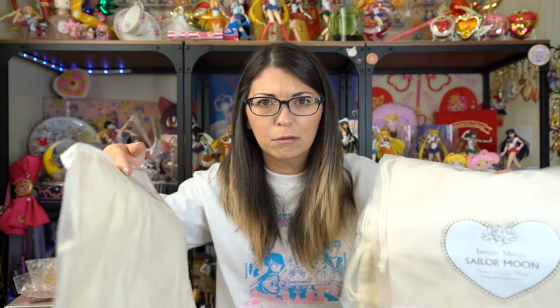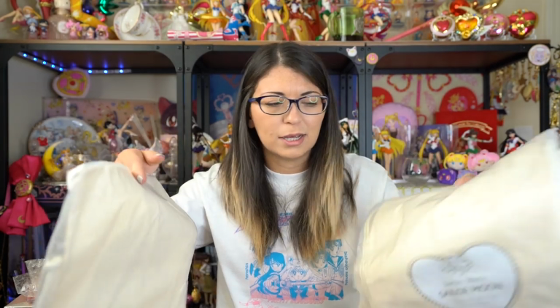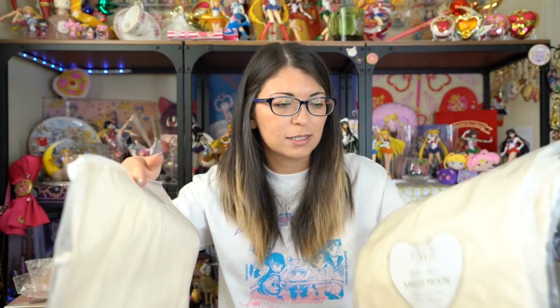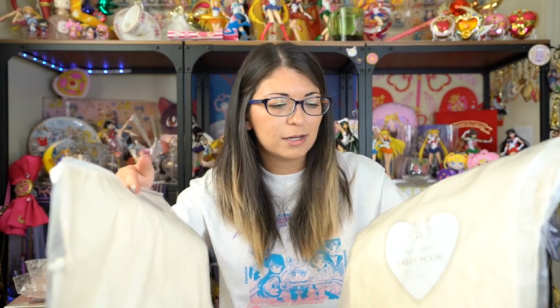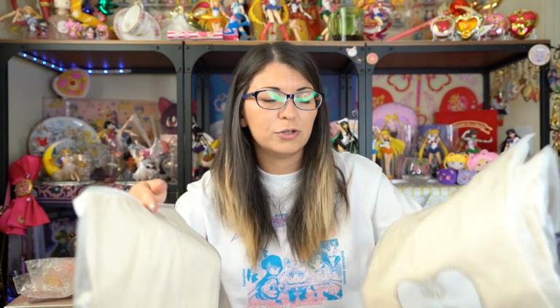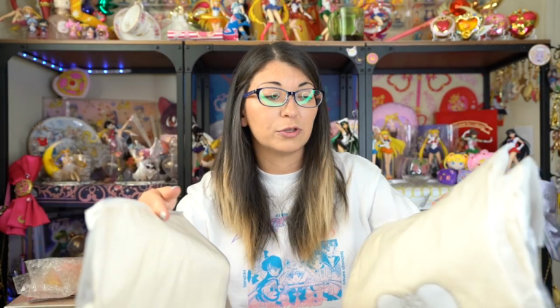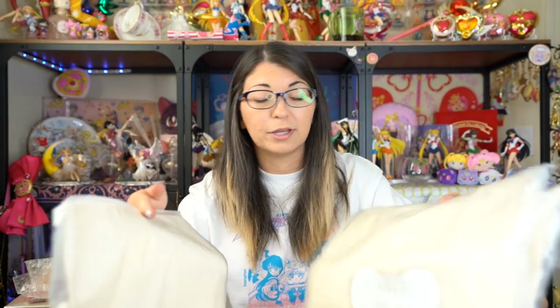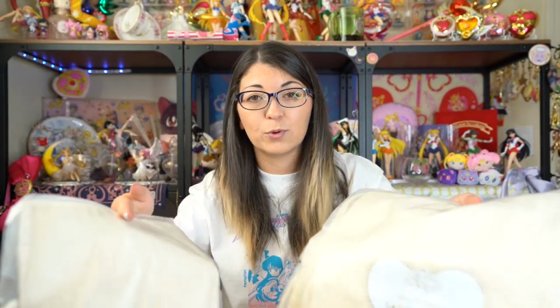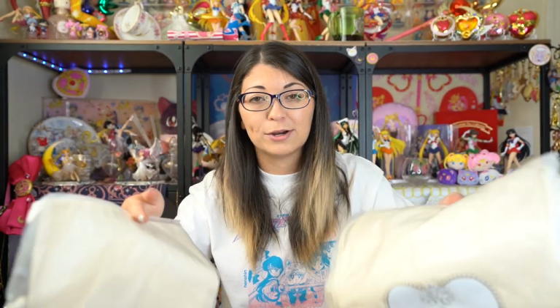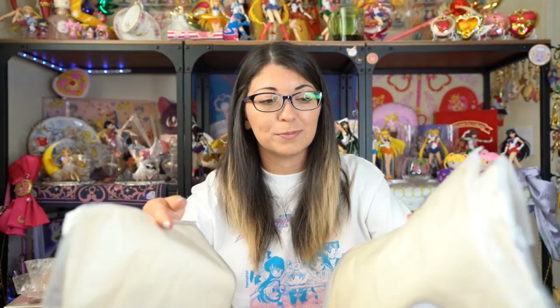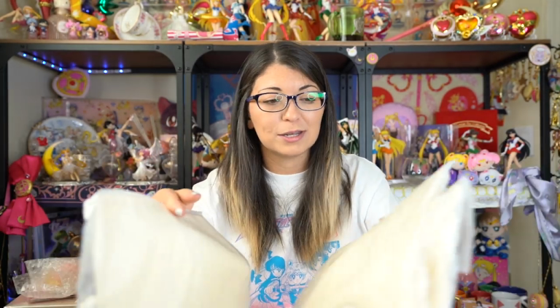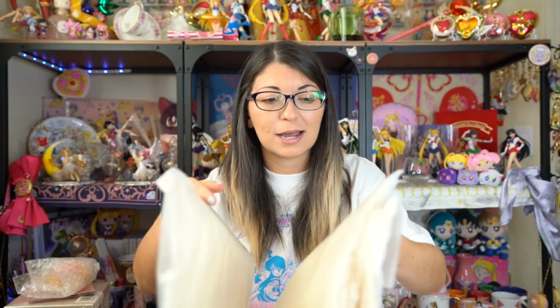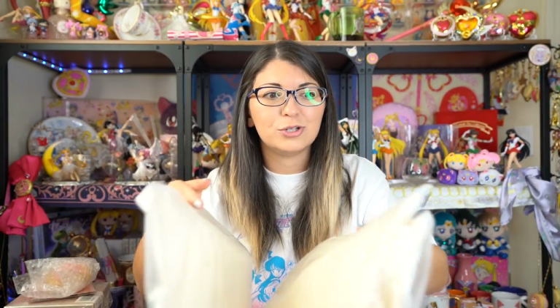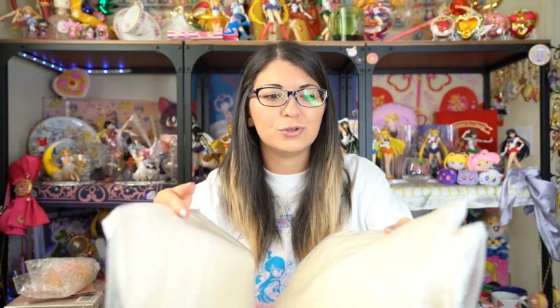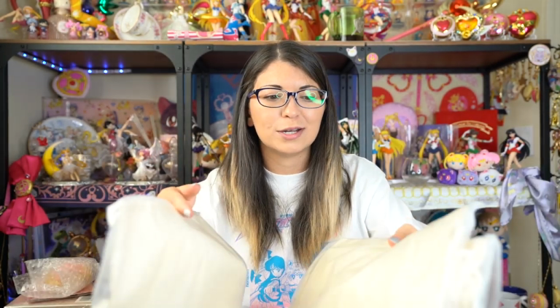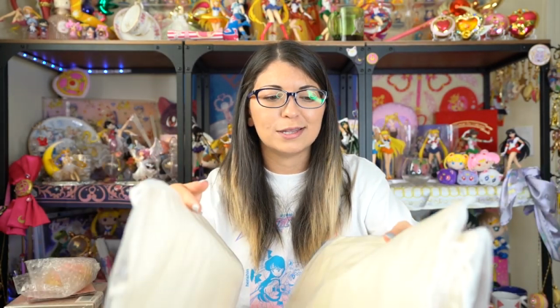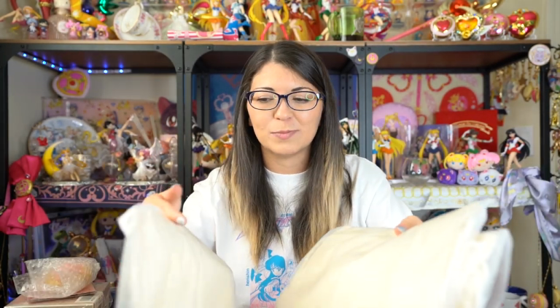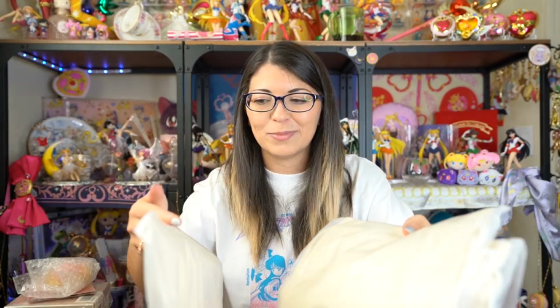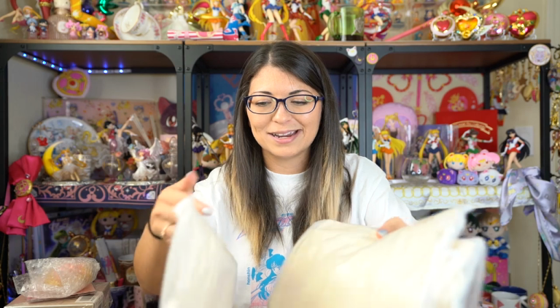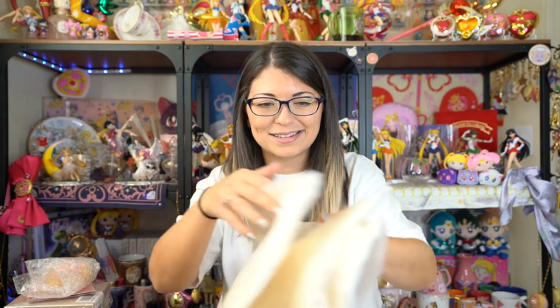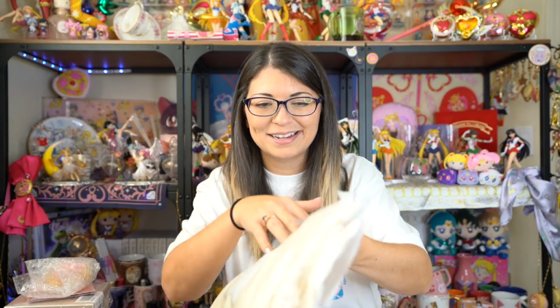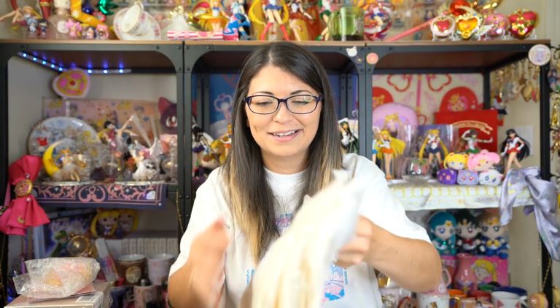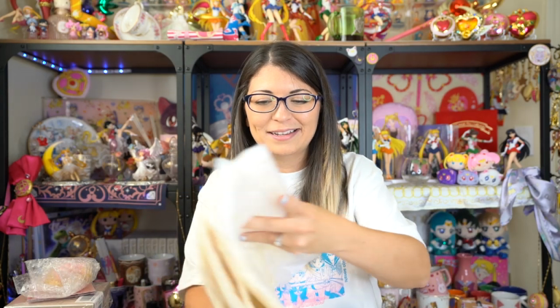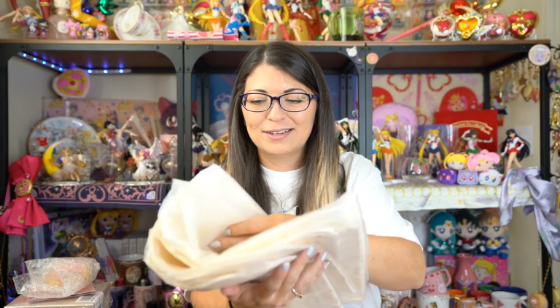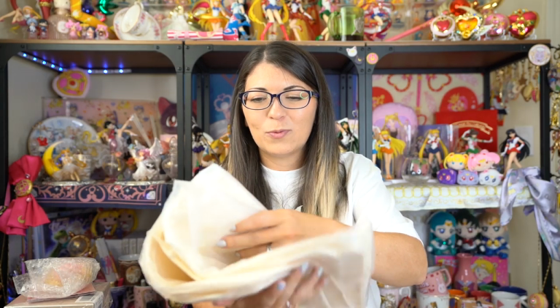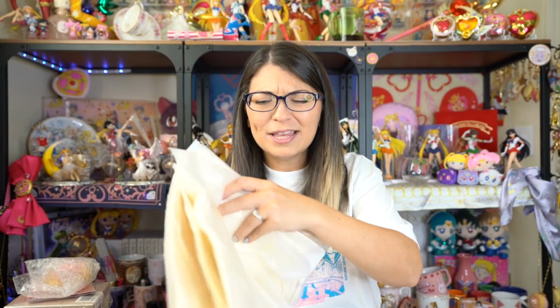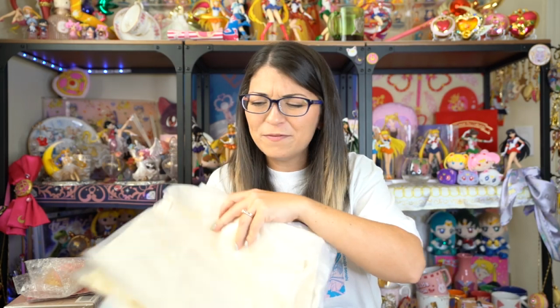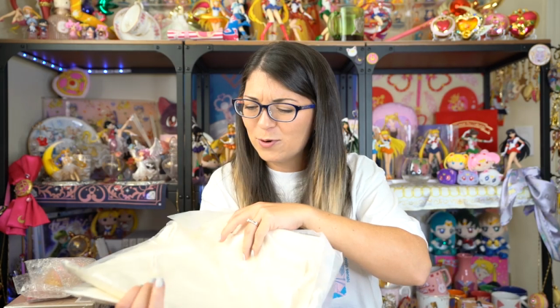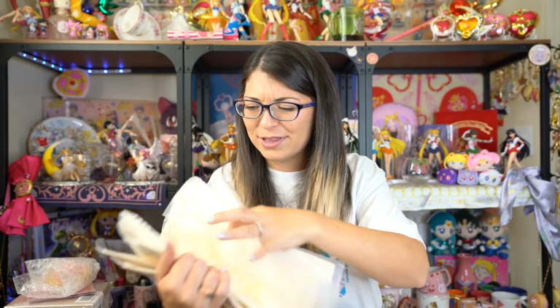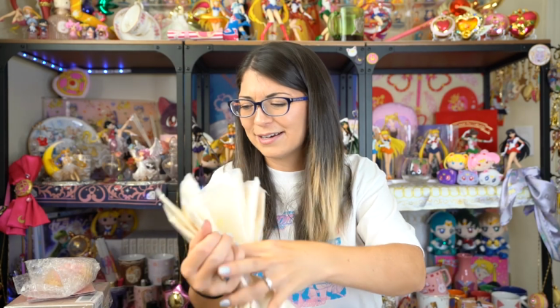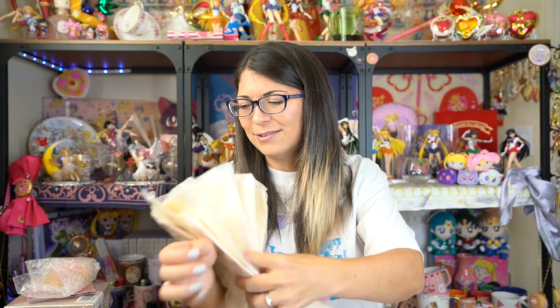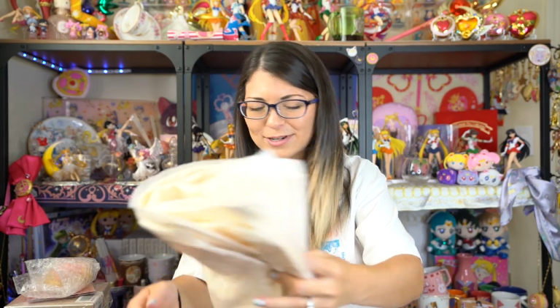I guess I need to do another giveaway or something because I do not need this many bags. Why'd they put four in there? Good Lord.